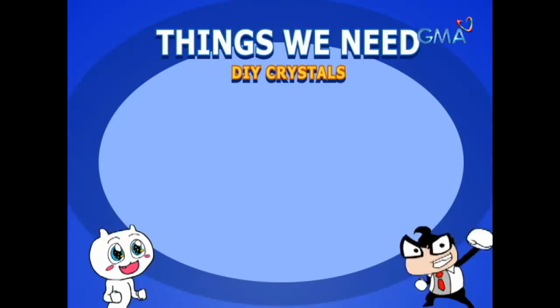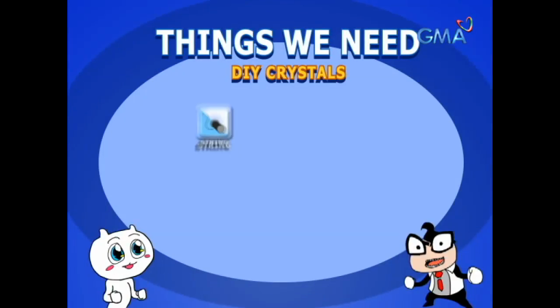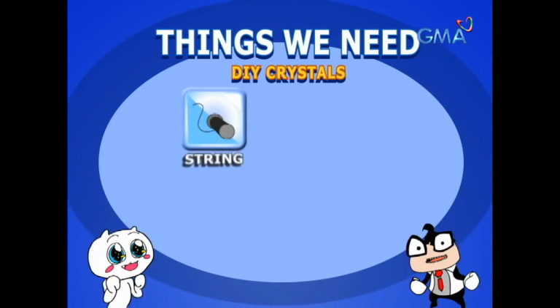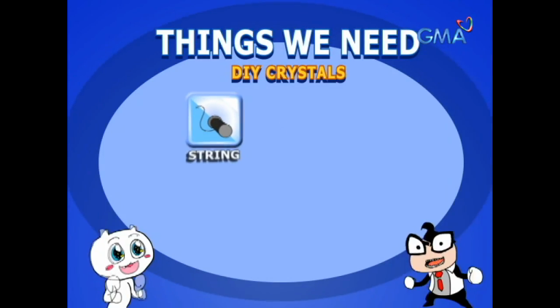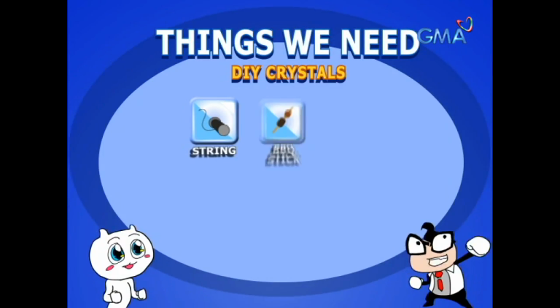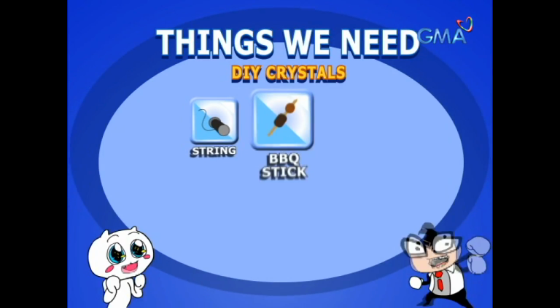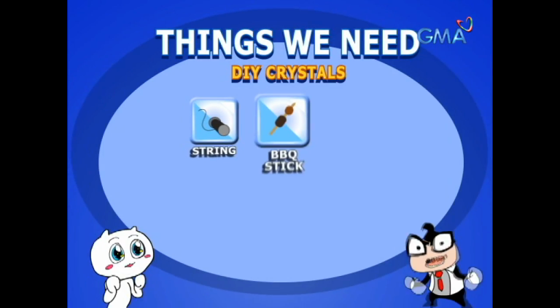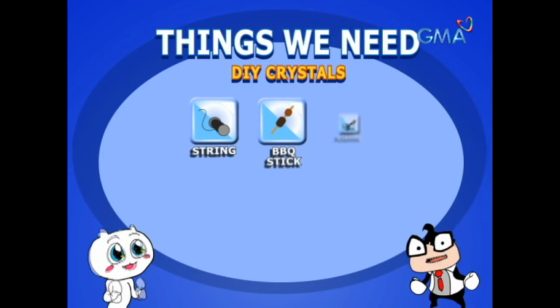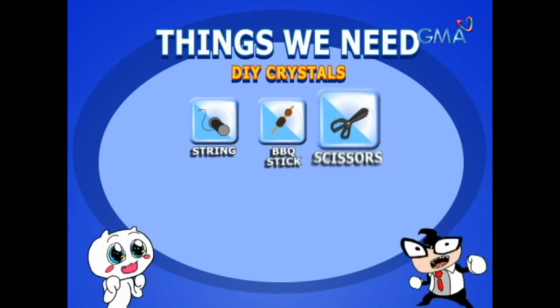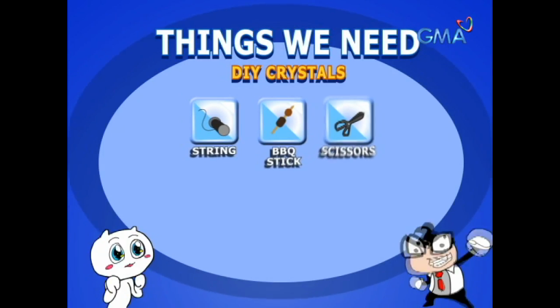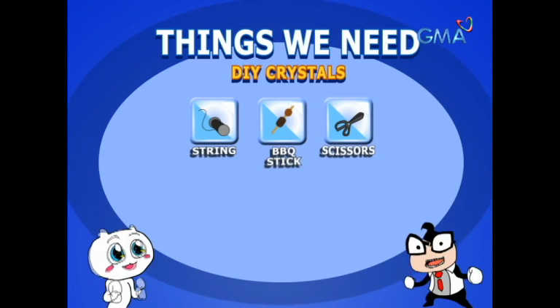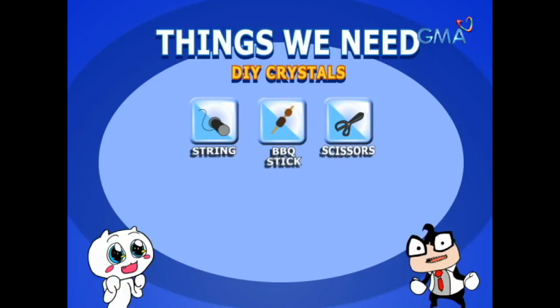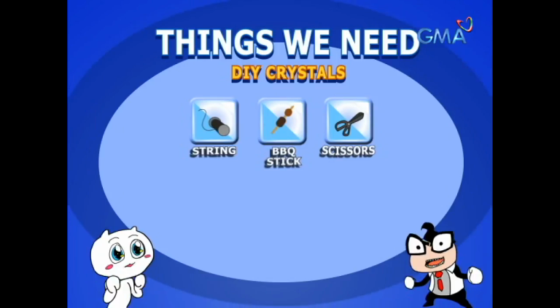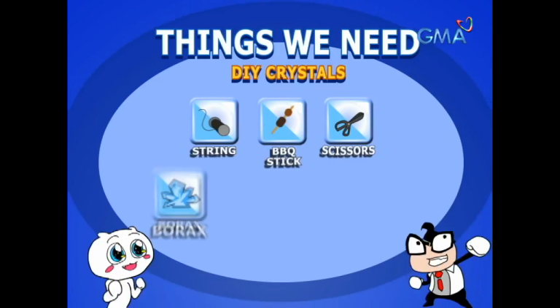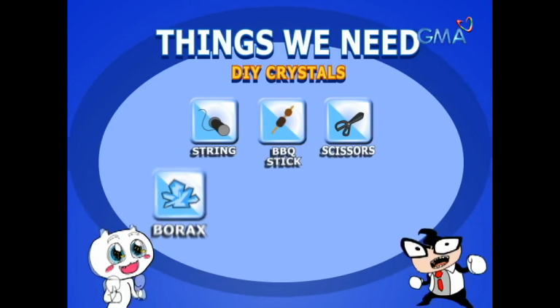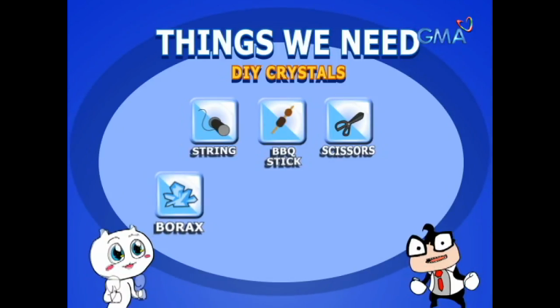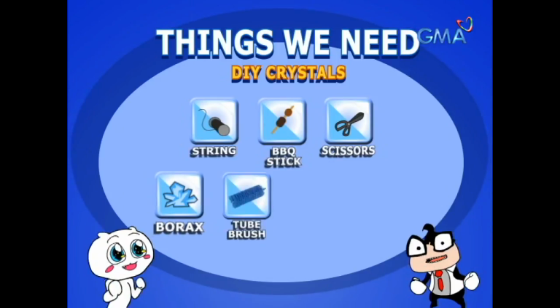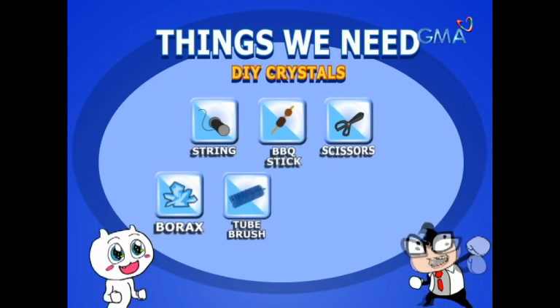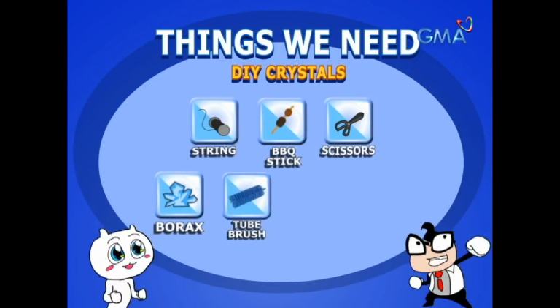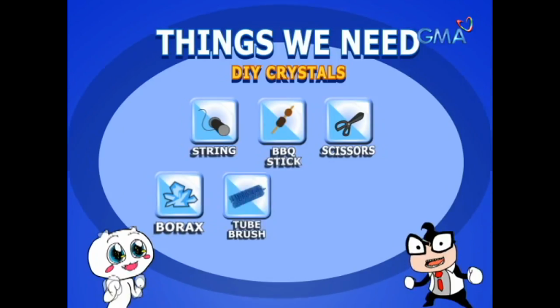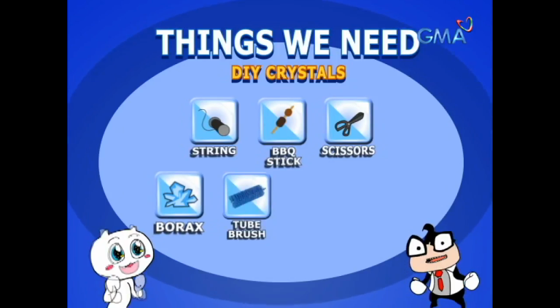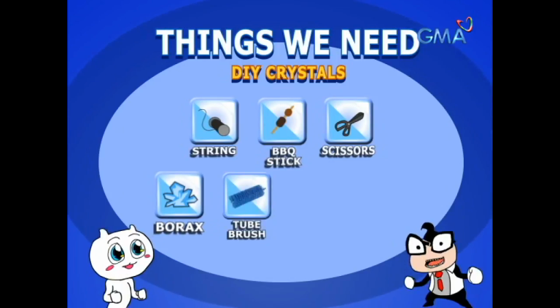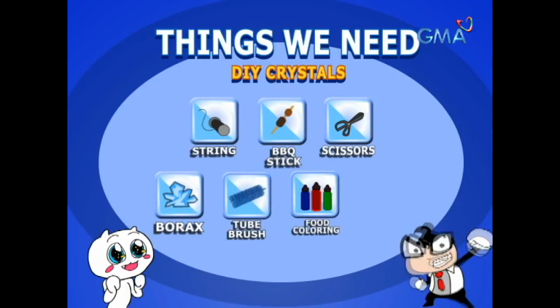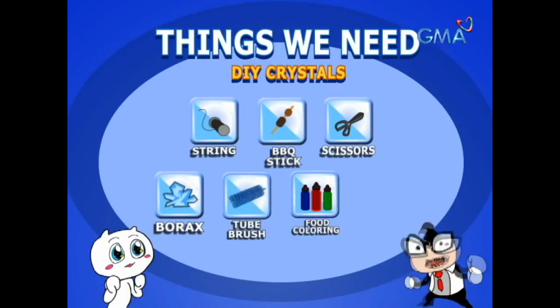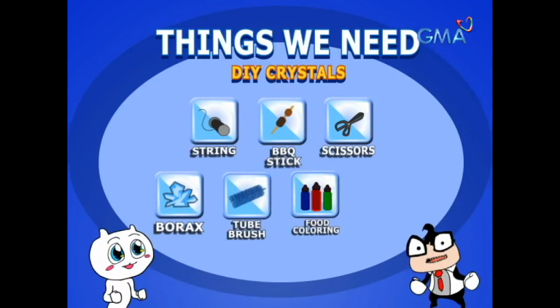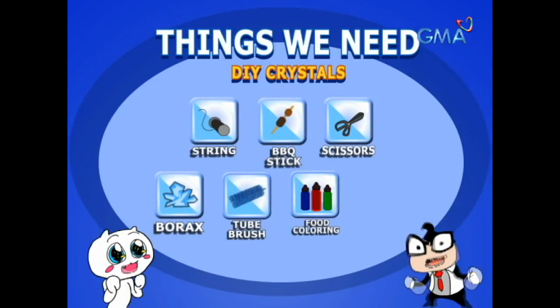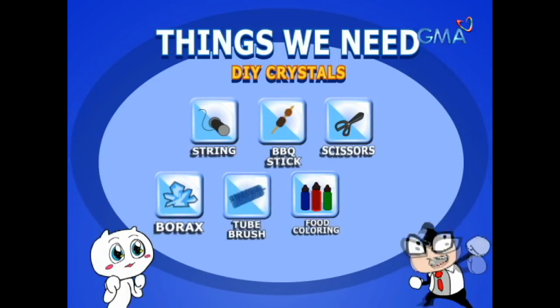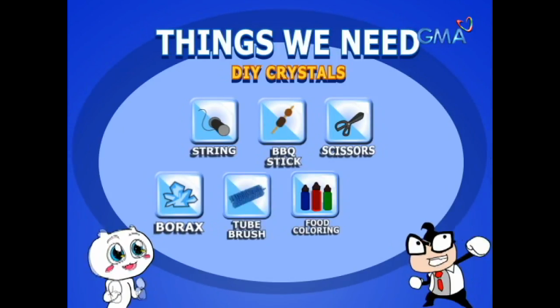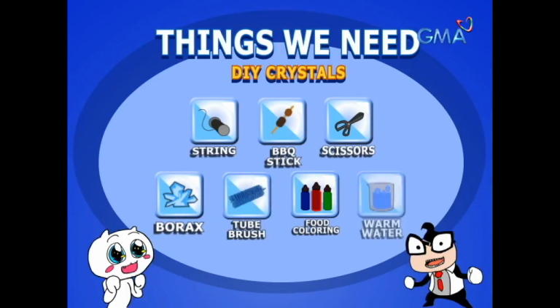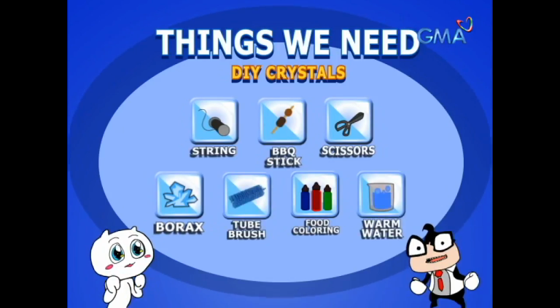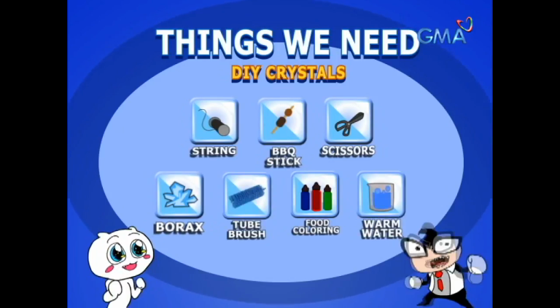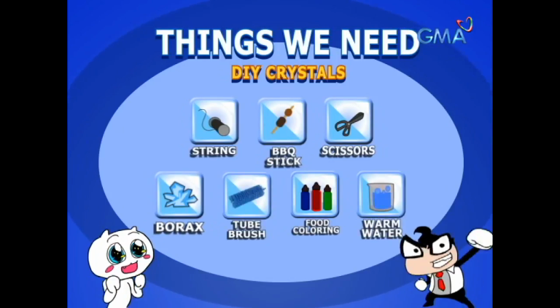Materials: tally, barbecue stick, gunting, borax, brush, food coloring, and hot water.